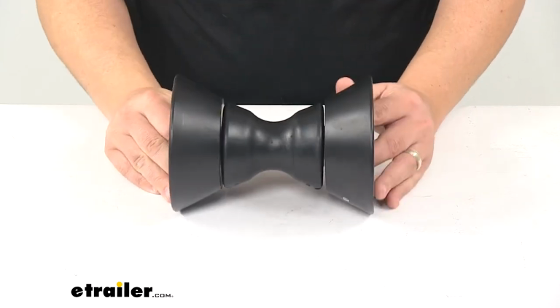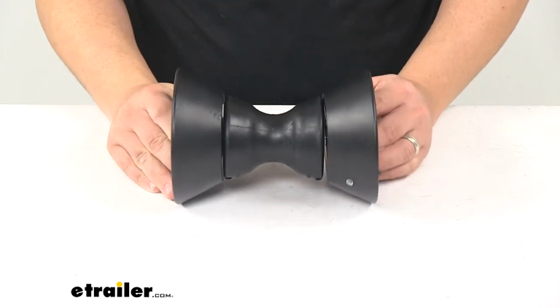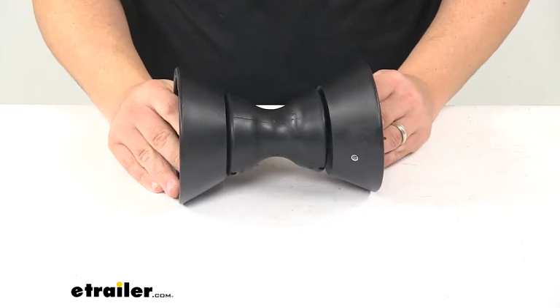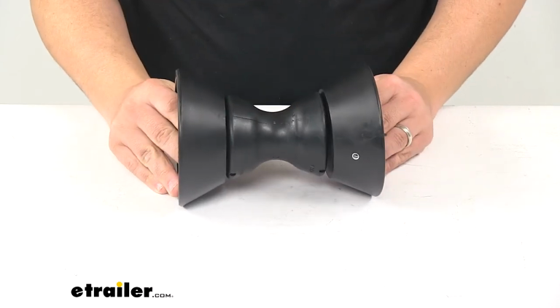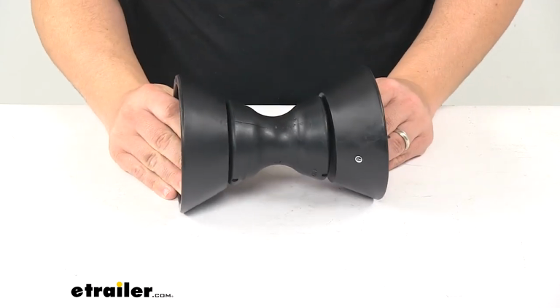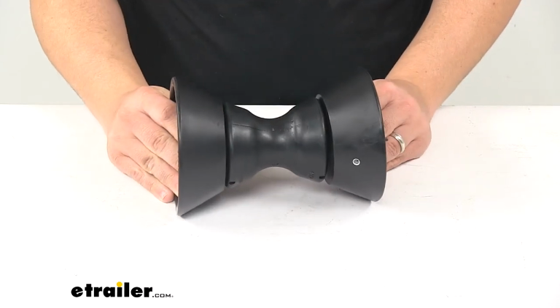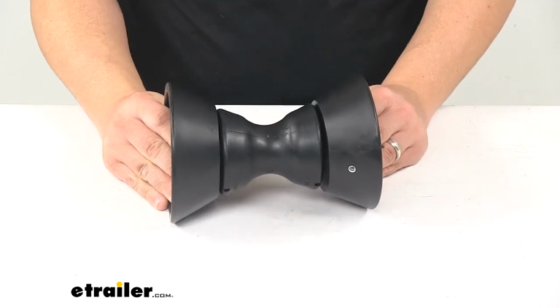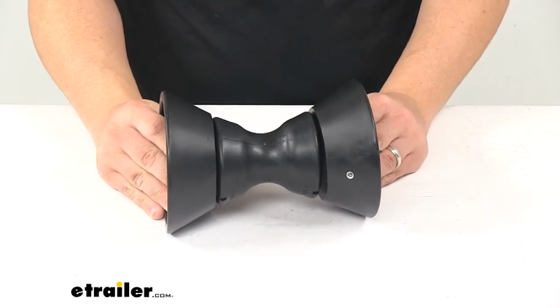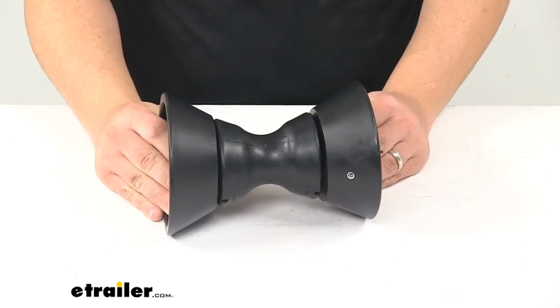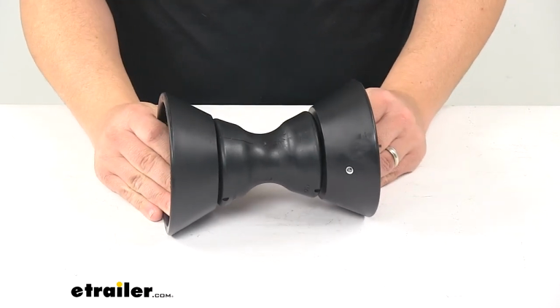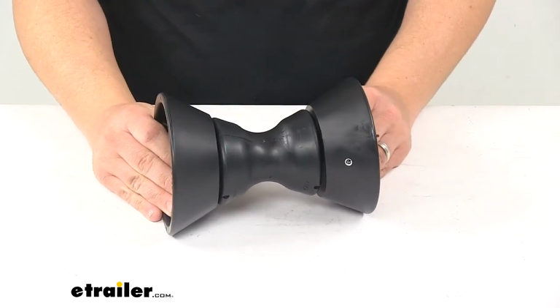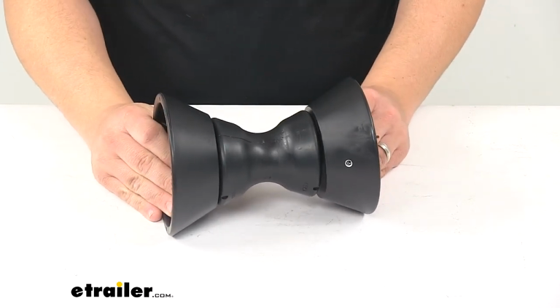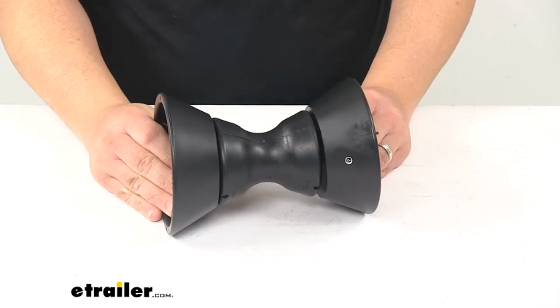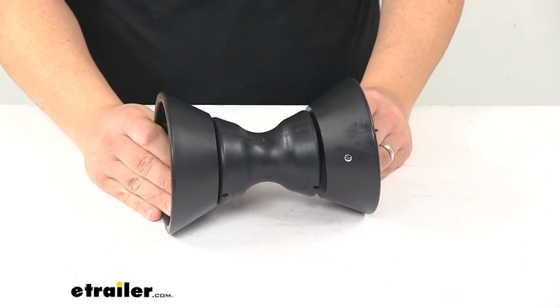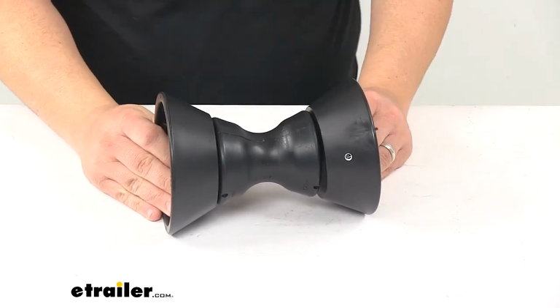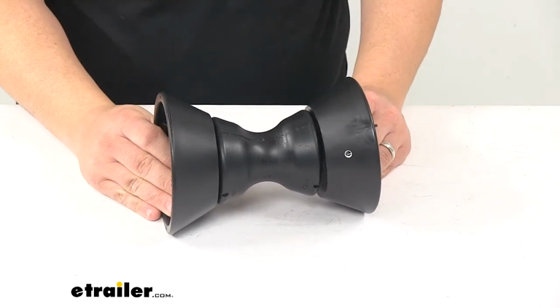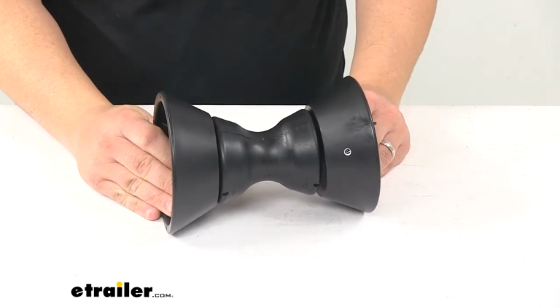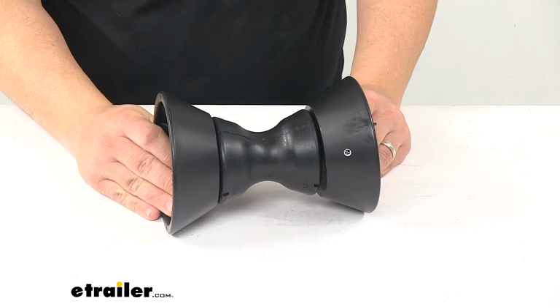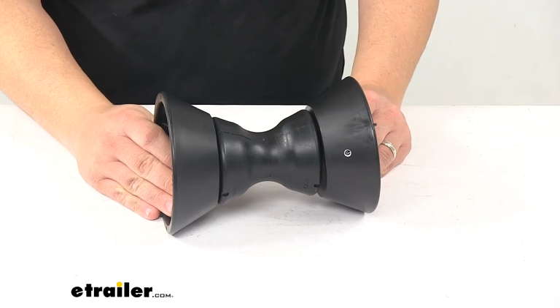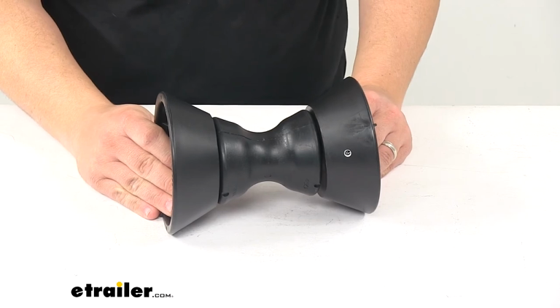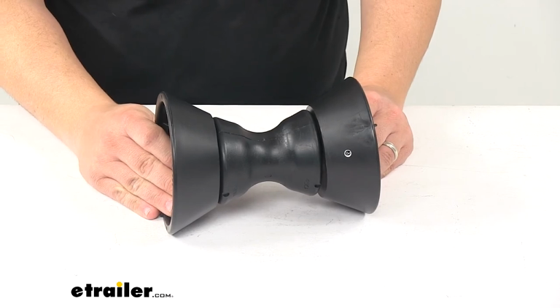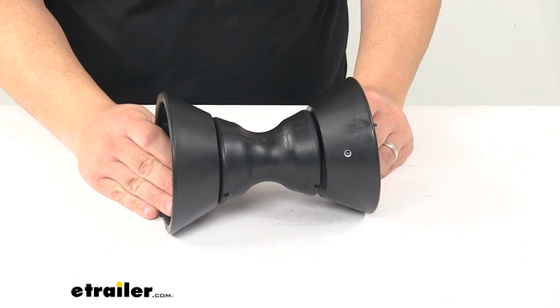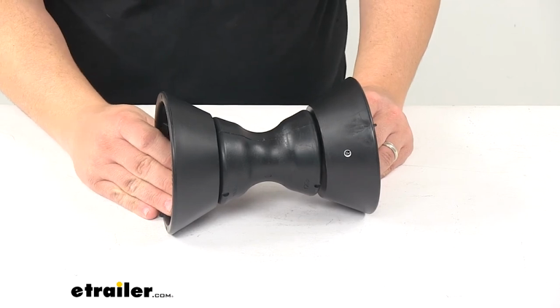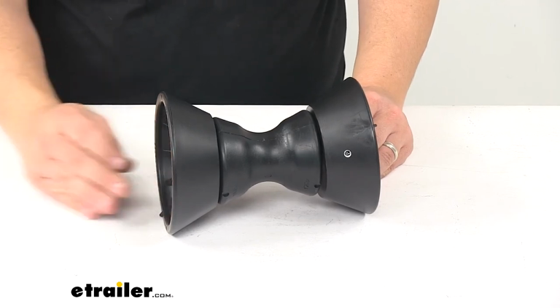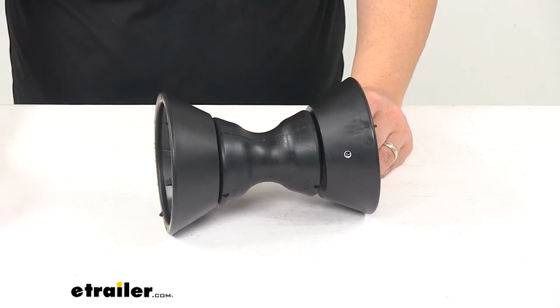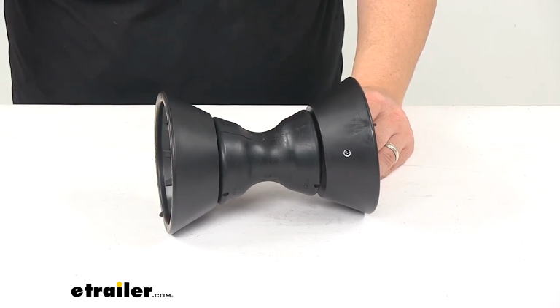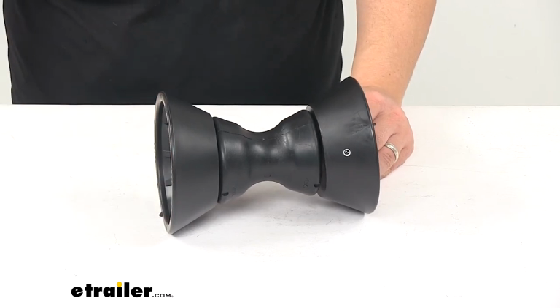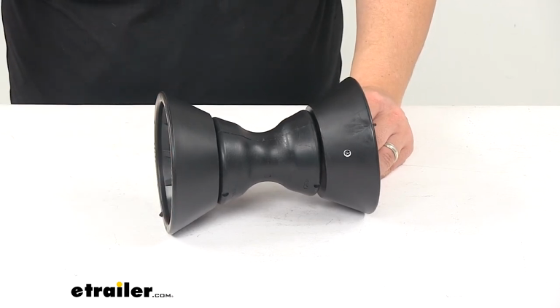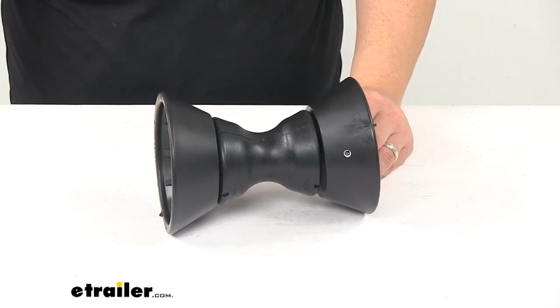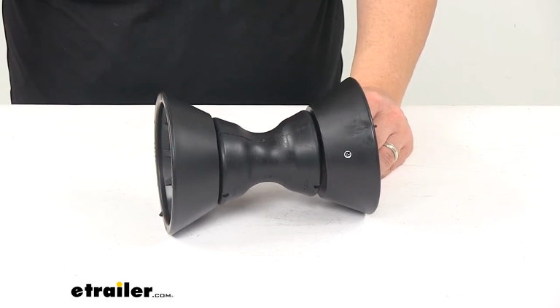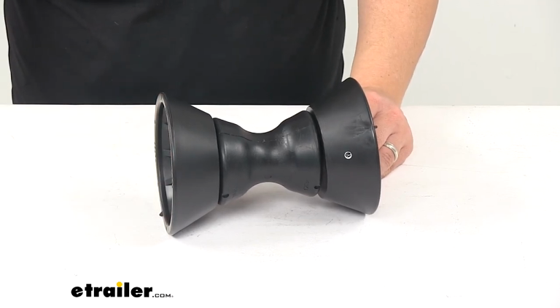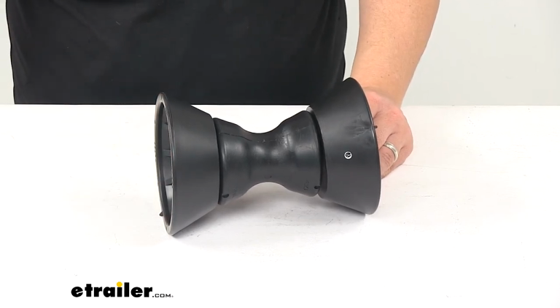That's going to do it for today's look at the bow roller assembly with bells for a four inch wide bracket.